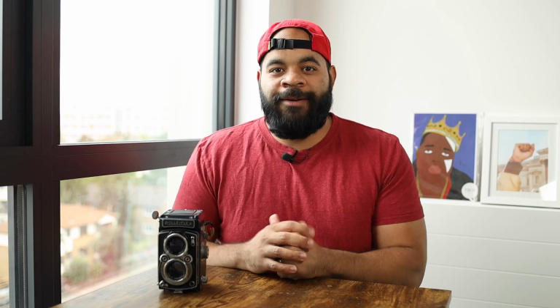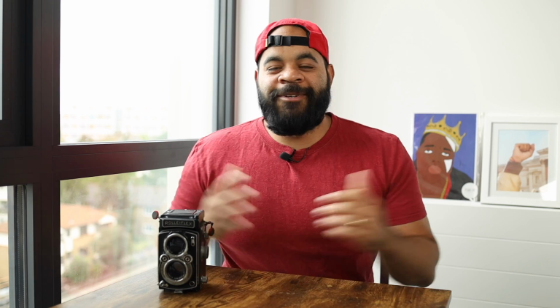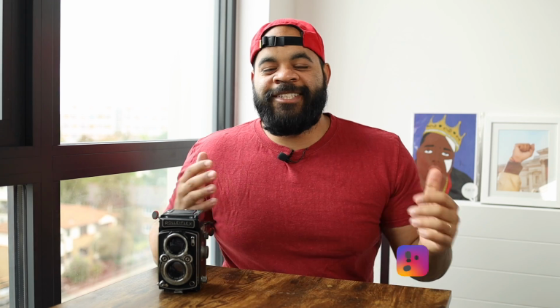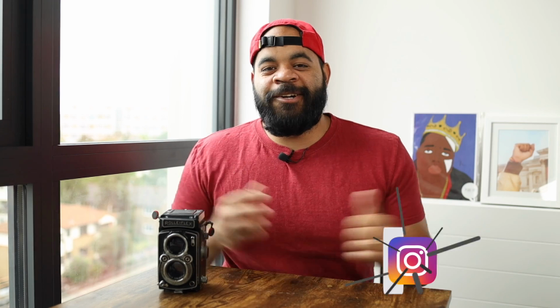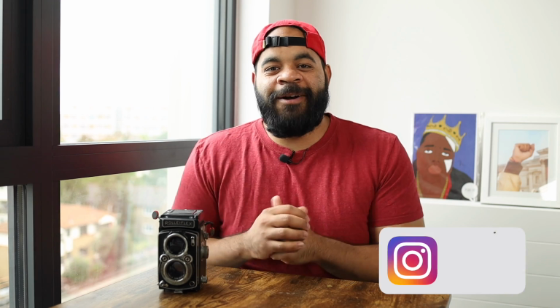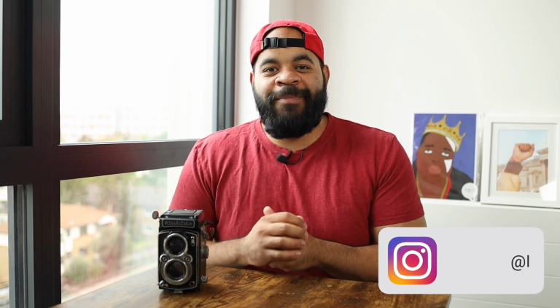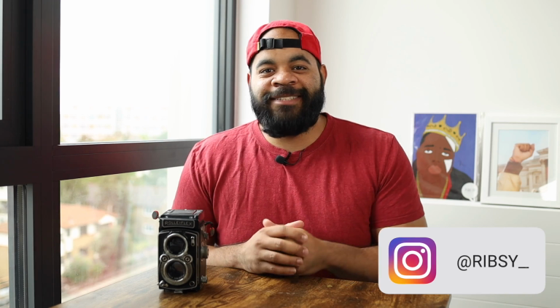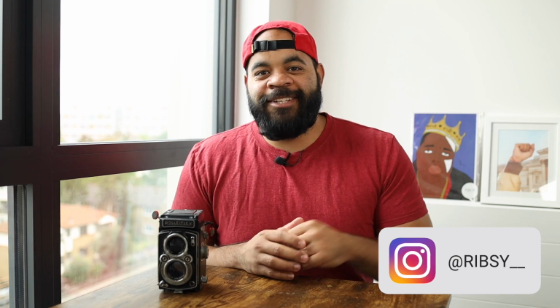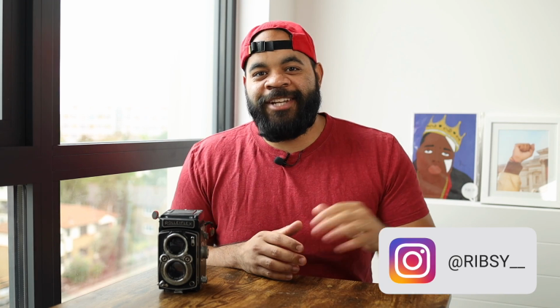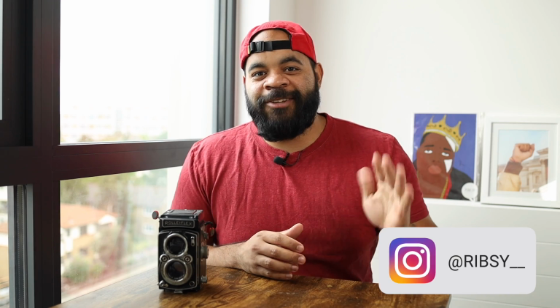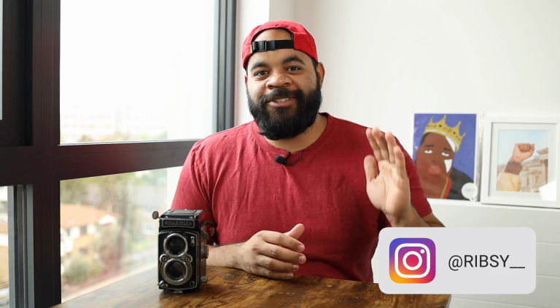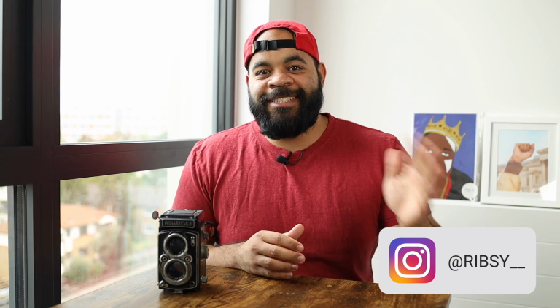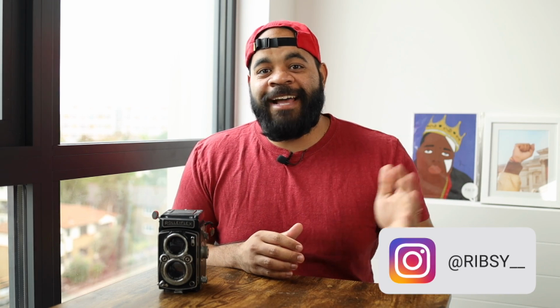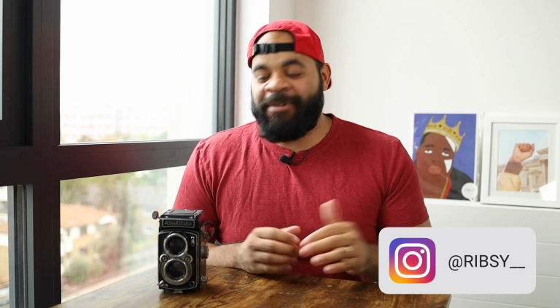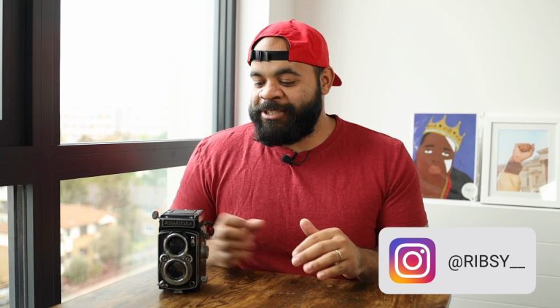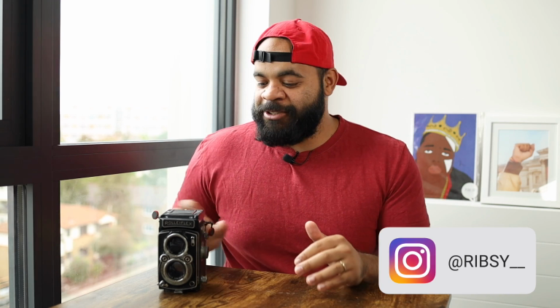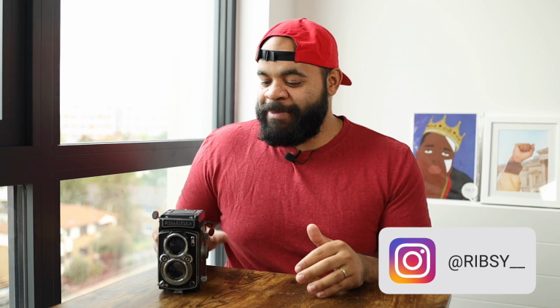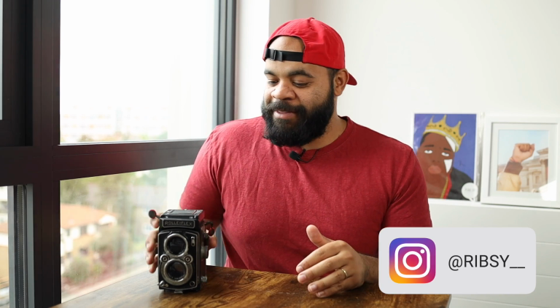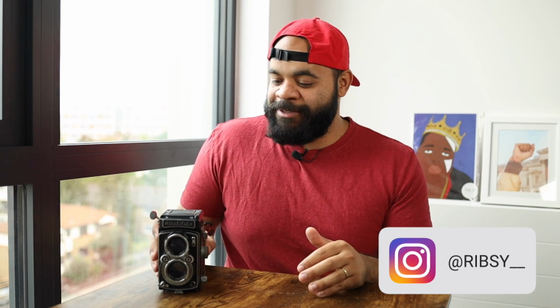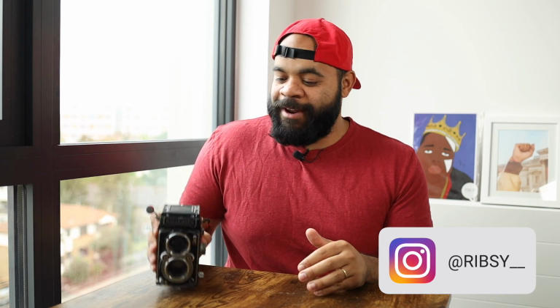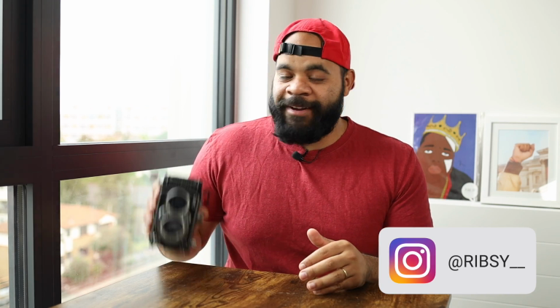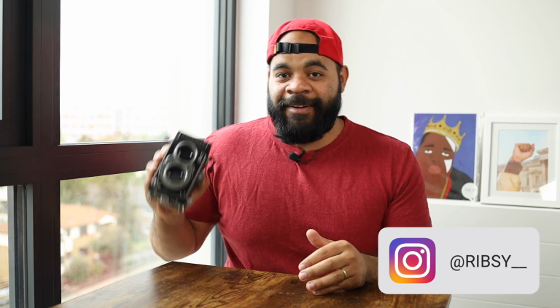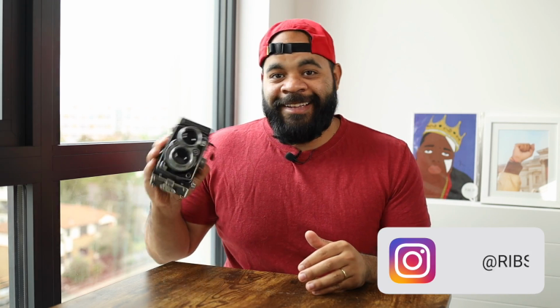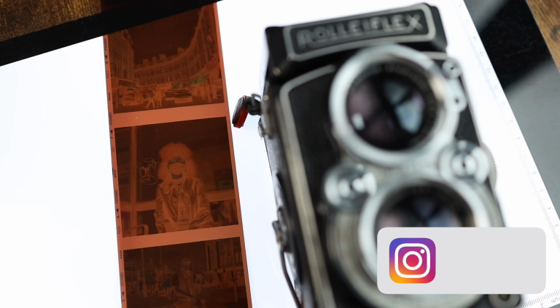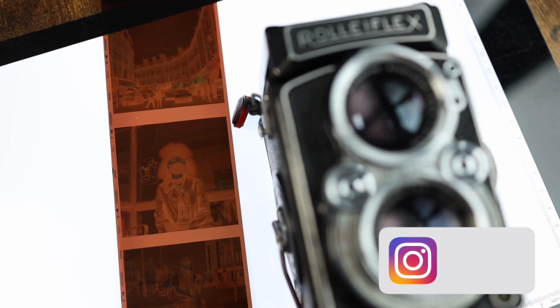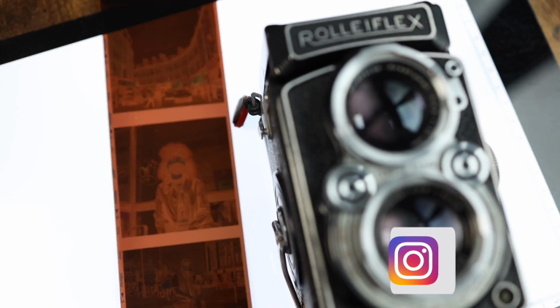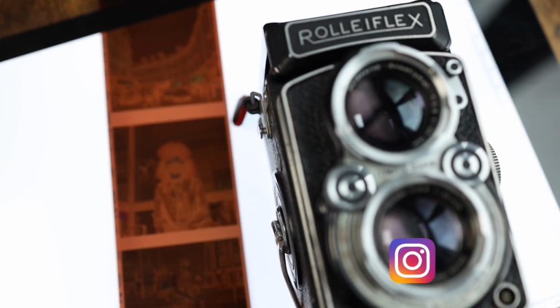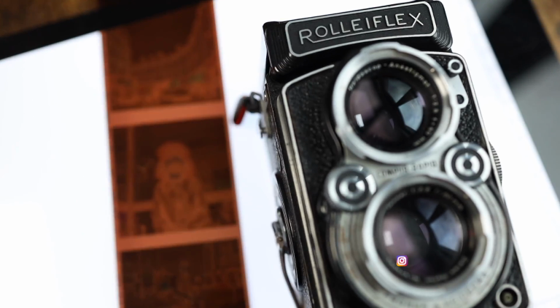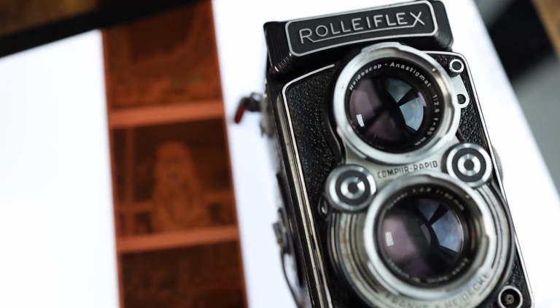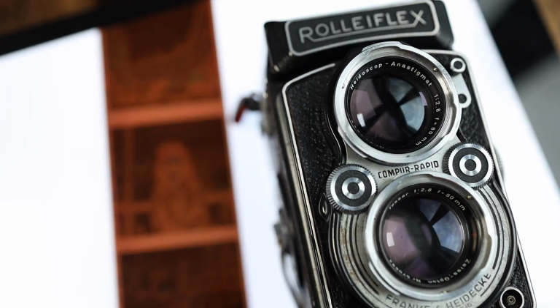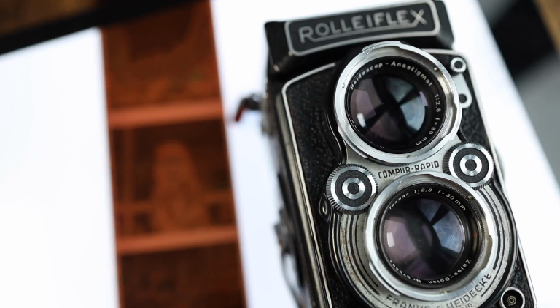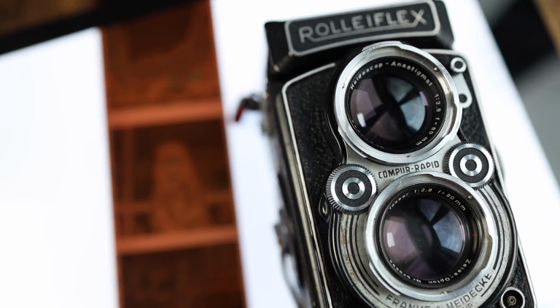What's good? Welcome back to the channel. So today I want to talk to you about this right here. This is a TLR camera.